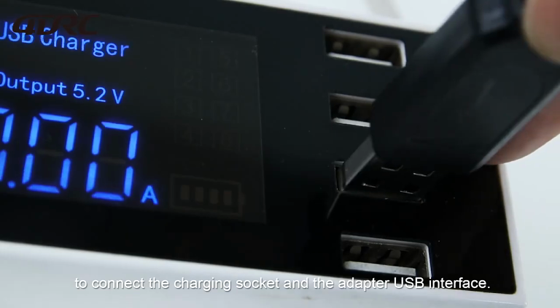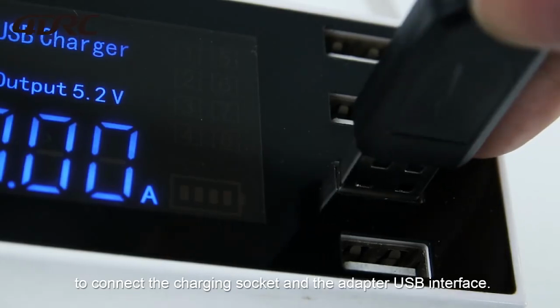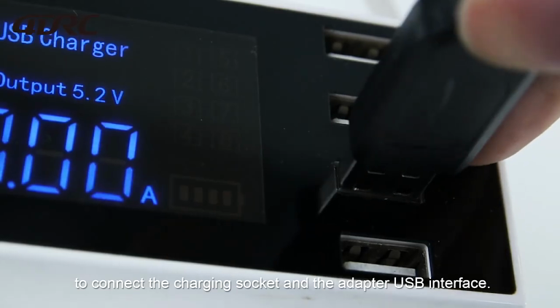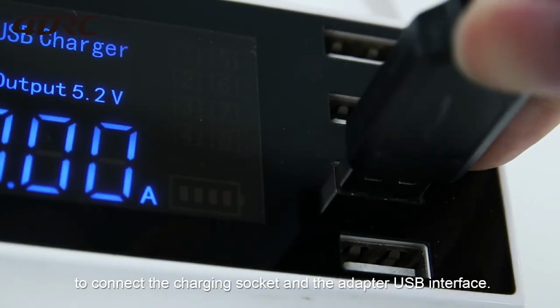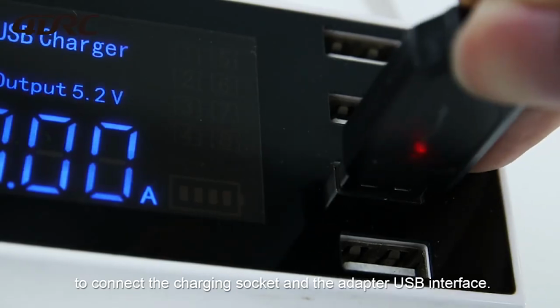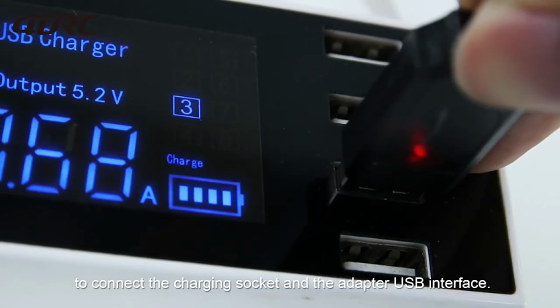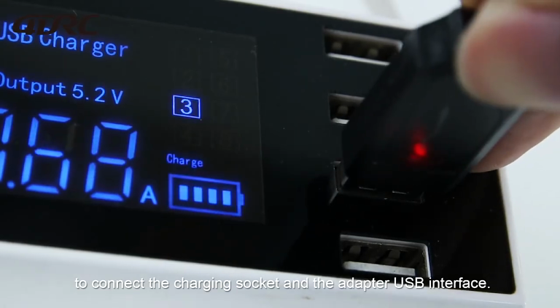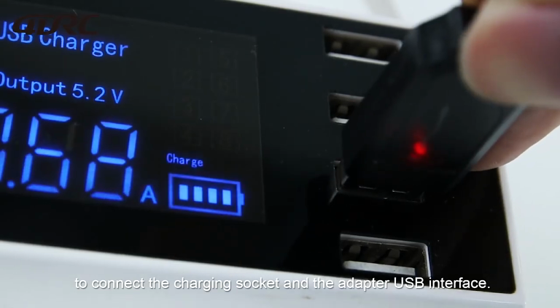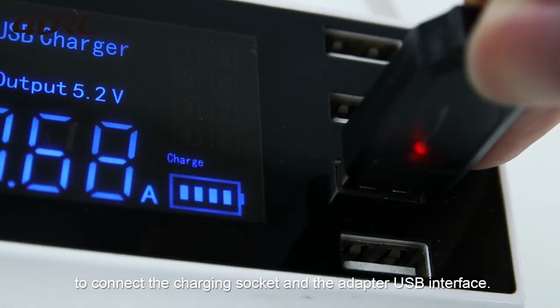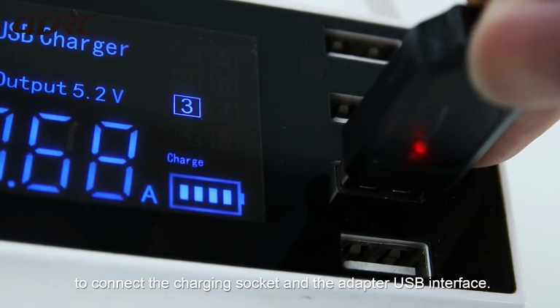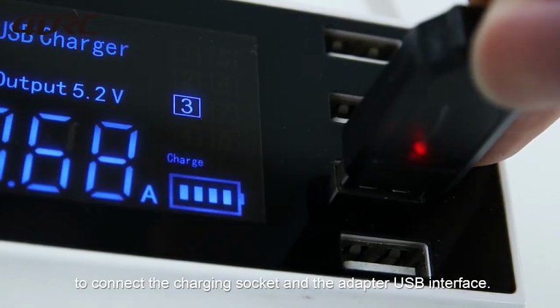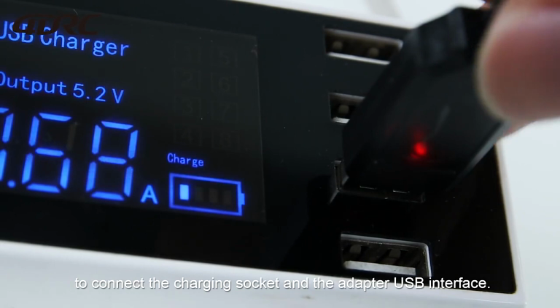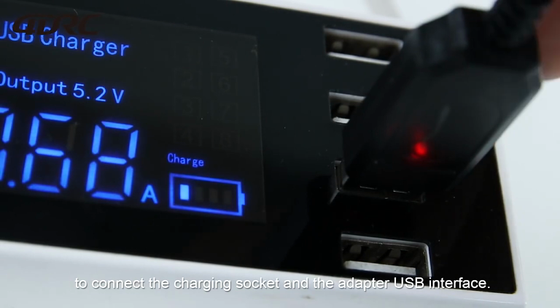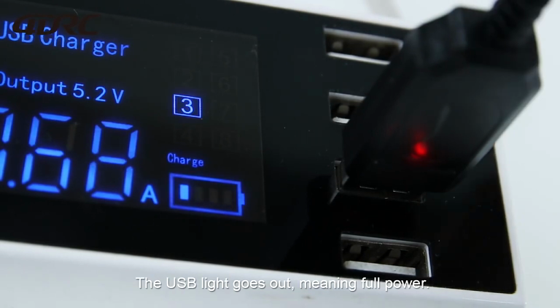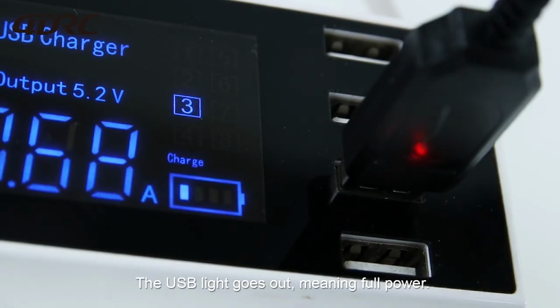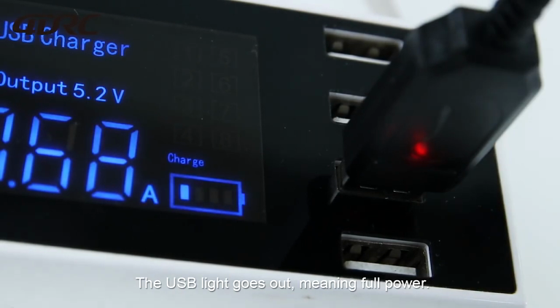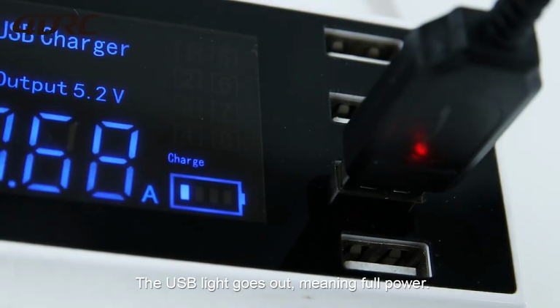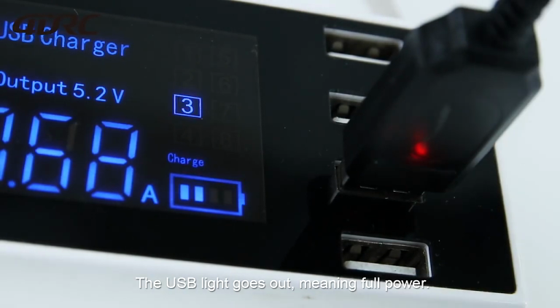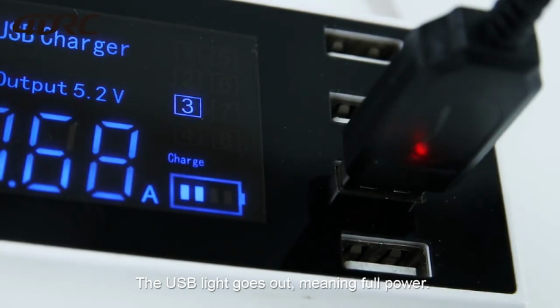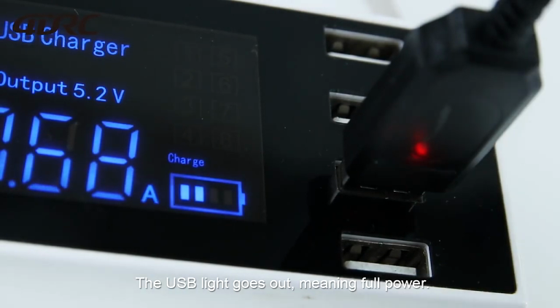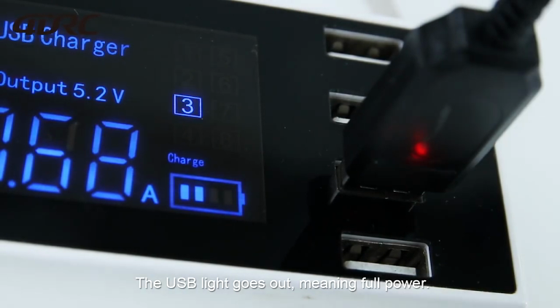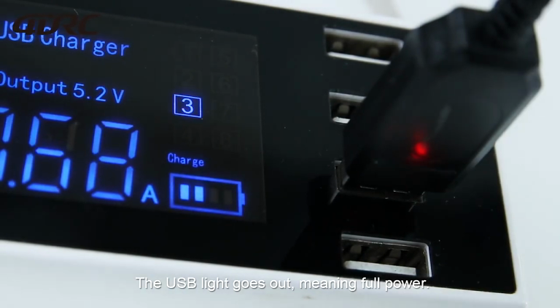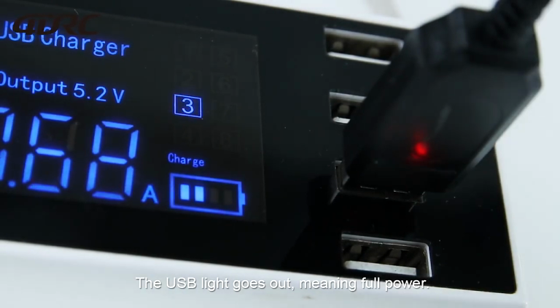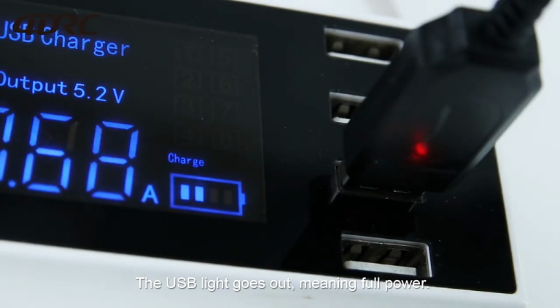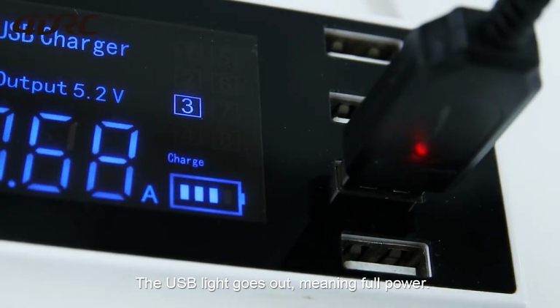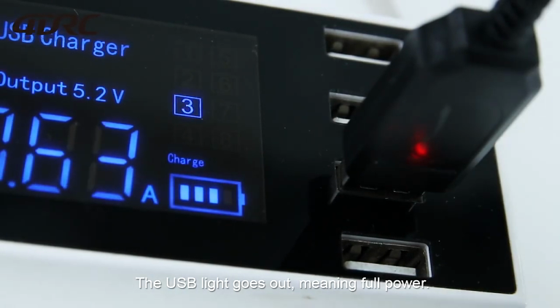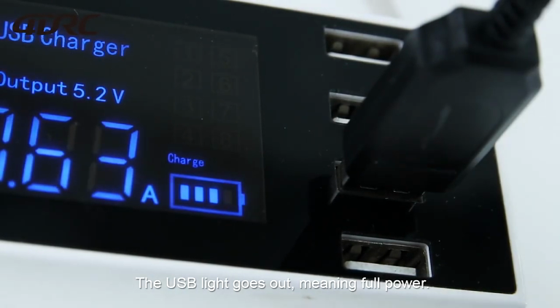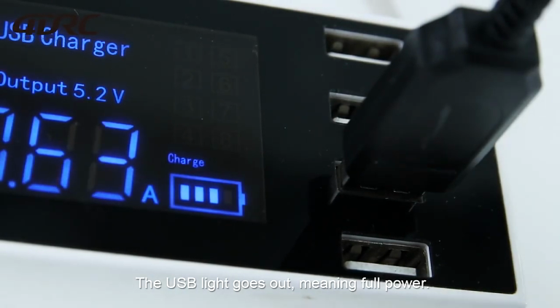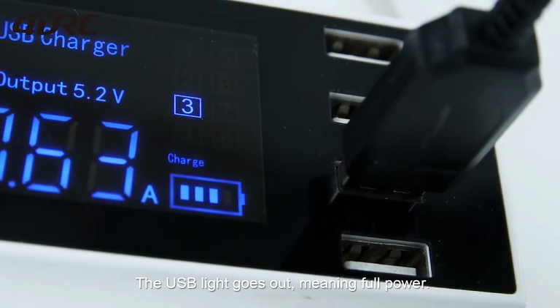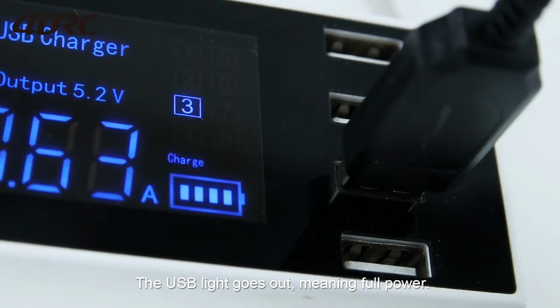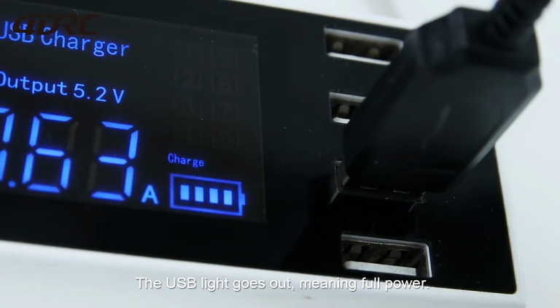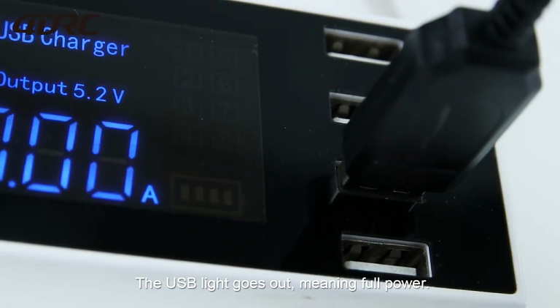Connect the adapter USB interface. Once the USB light goes out, this means the remote control is at full power.